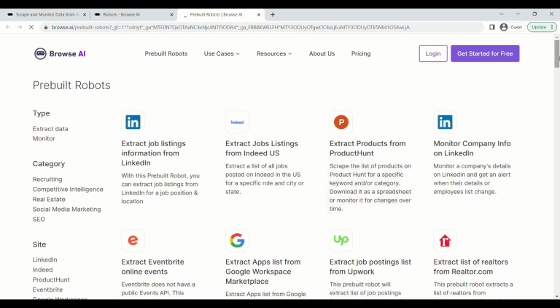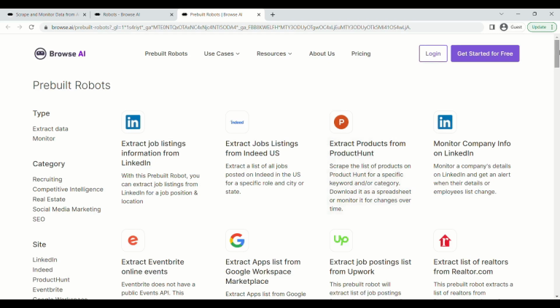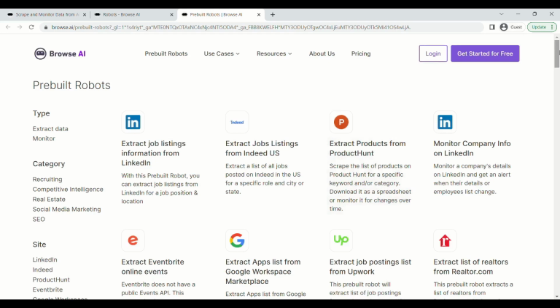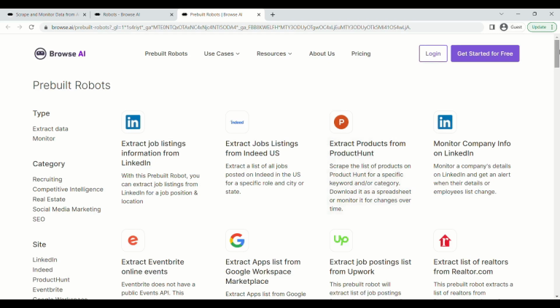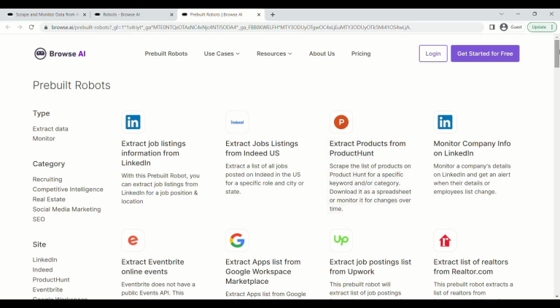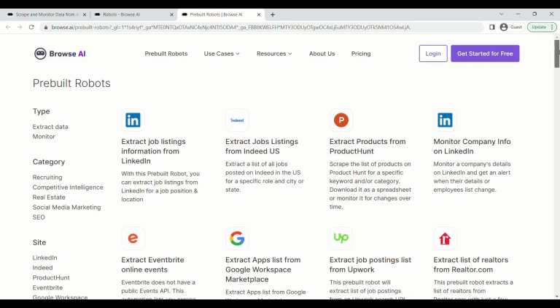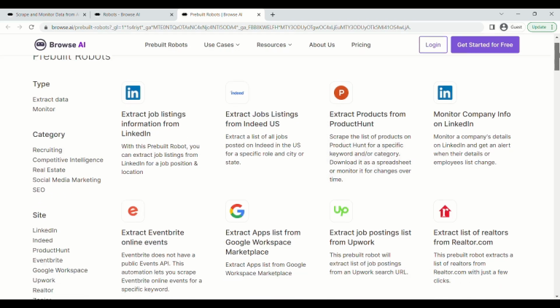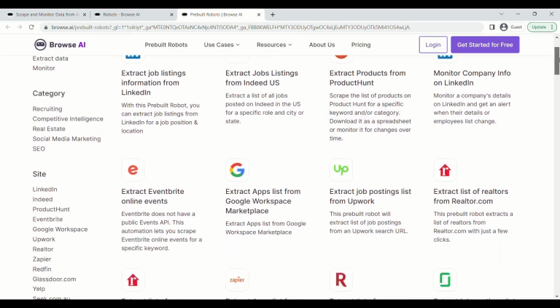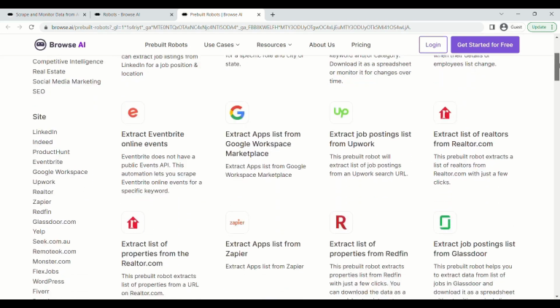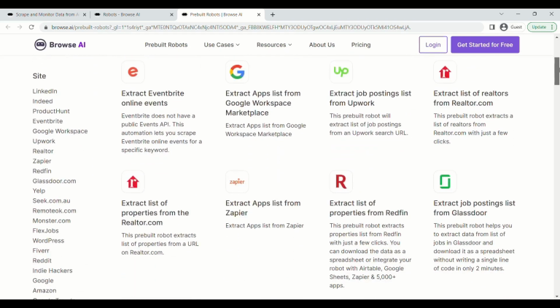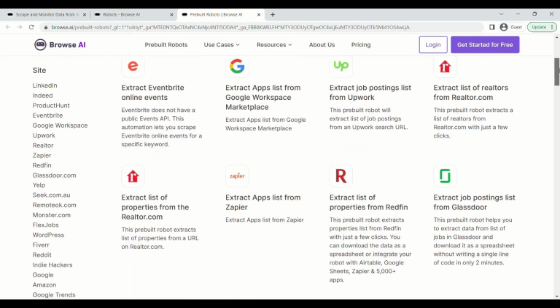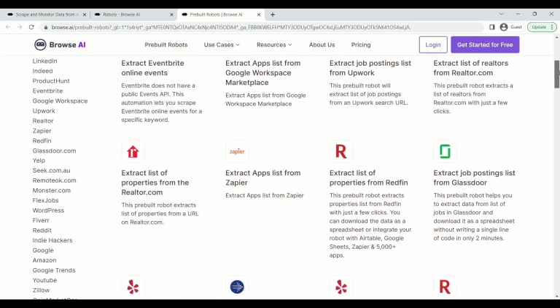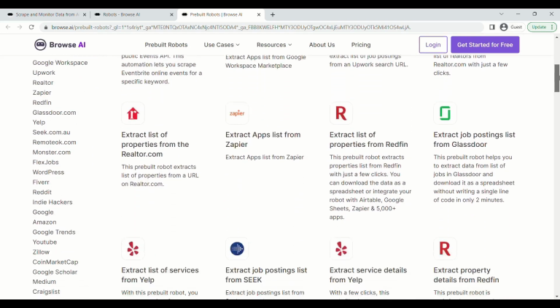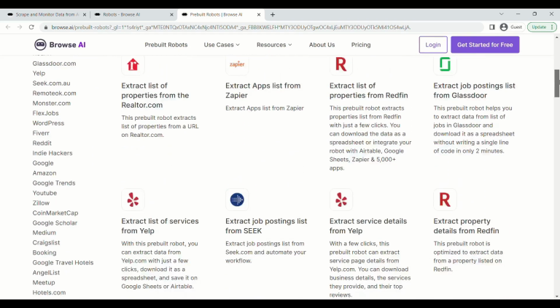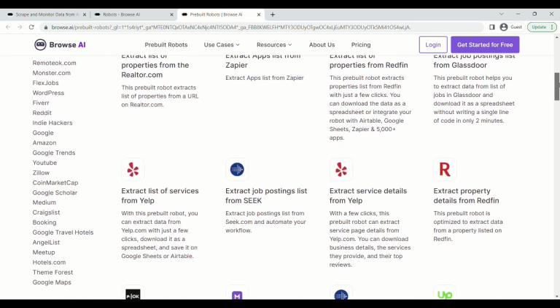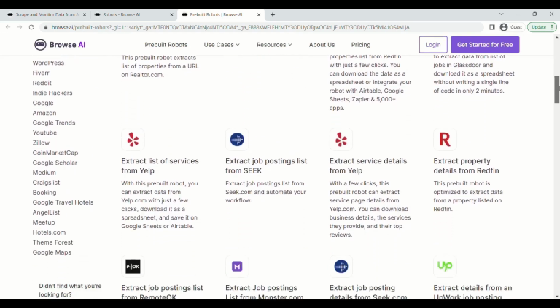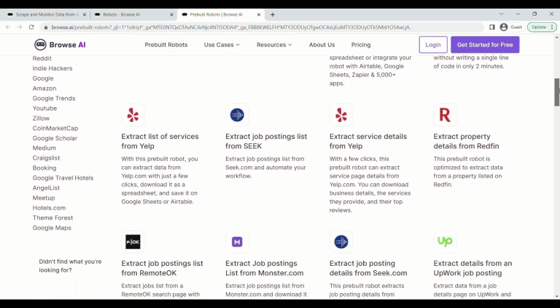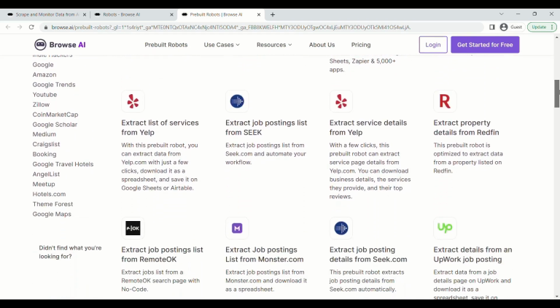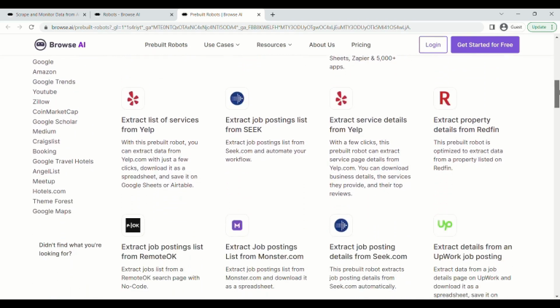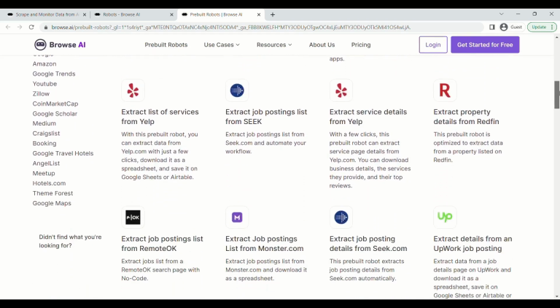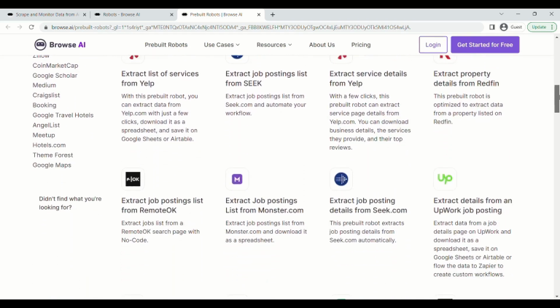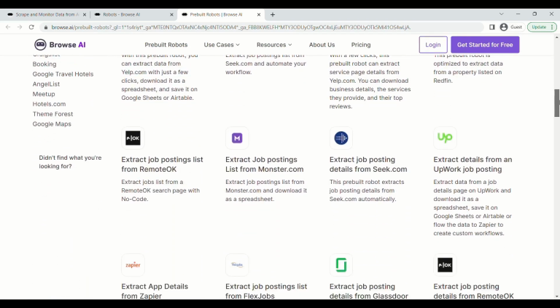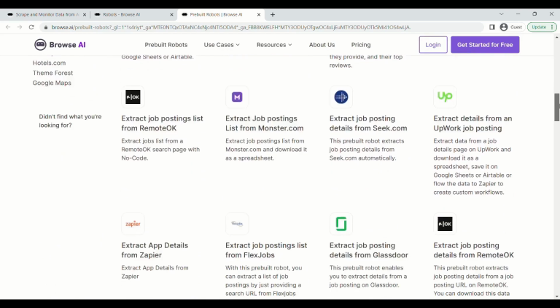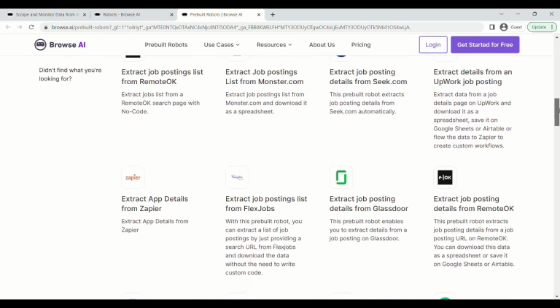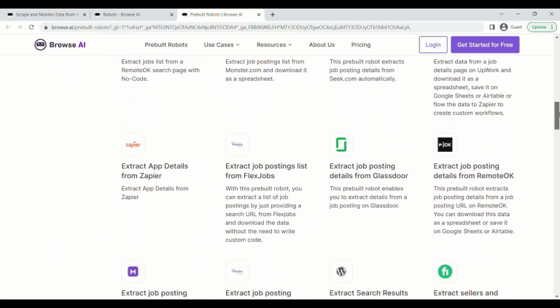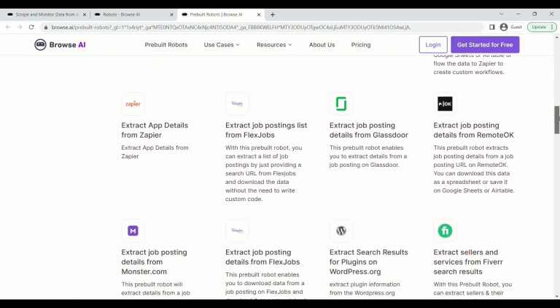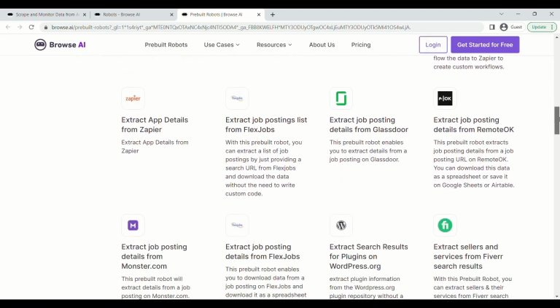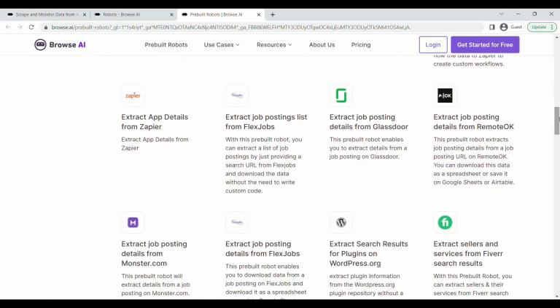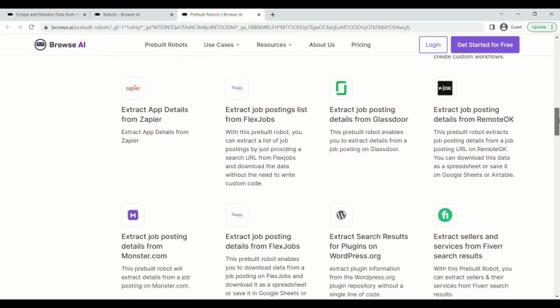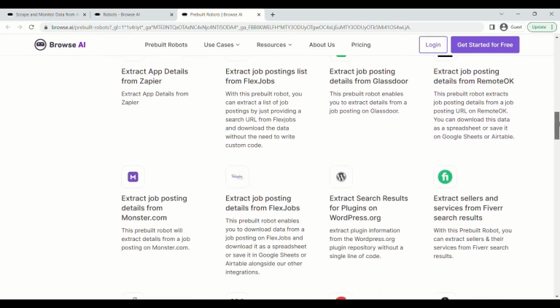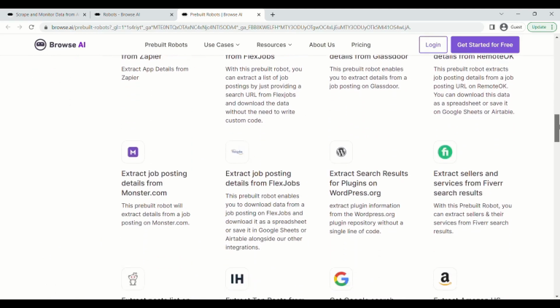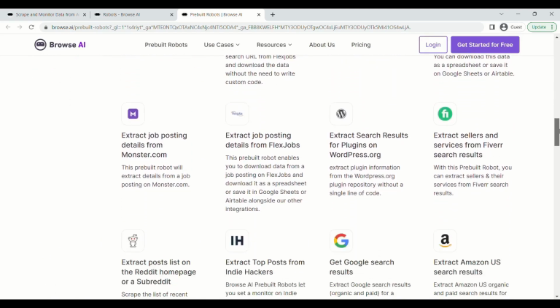This tool also offers pre-built robots, by which you can extract specific information from websites in just a few clicks.